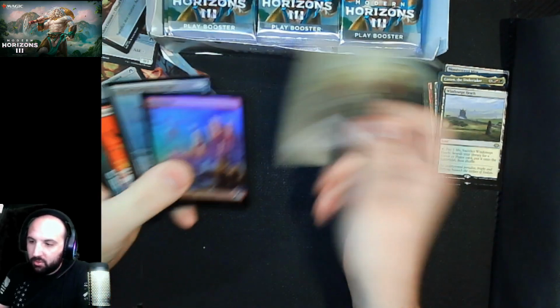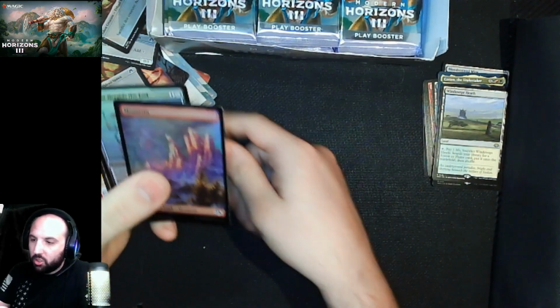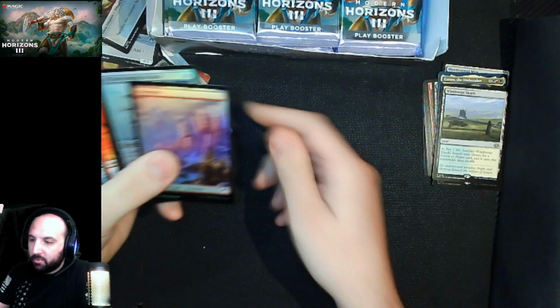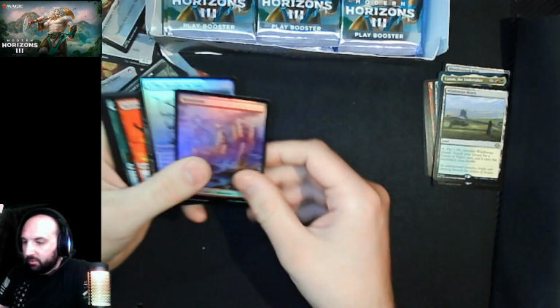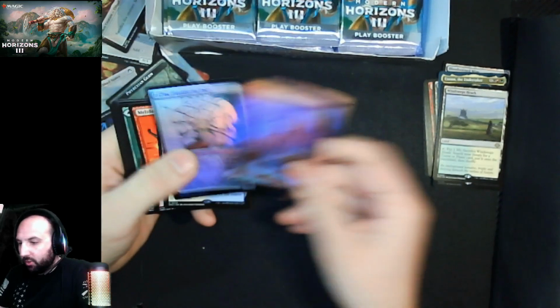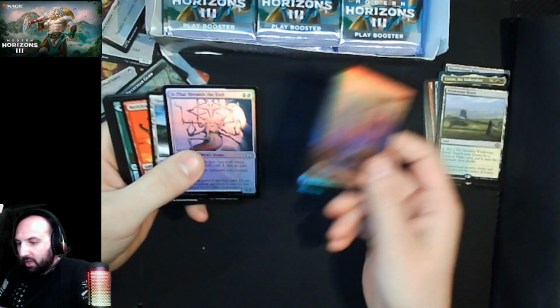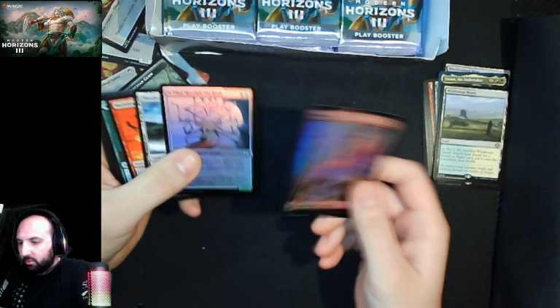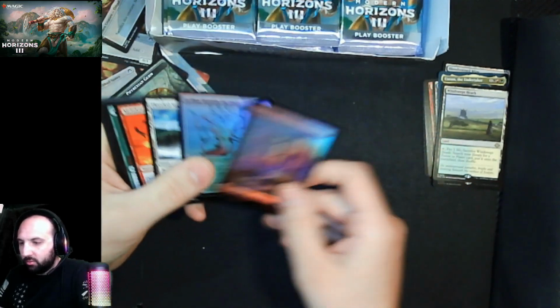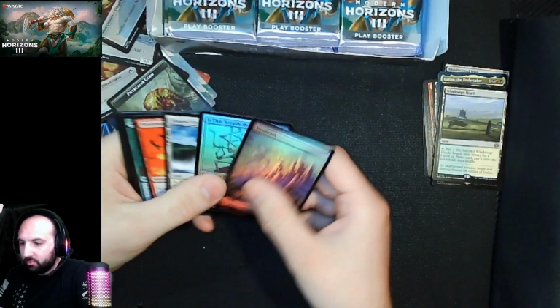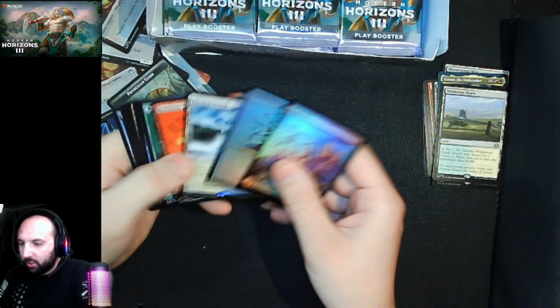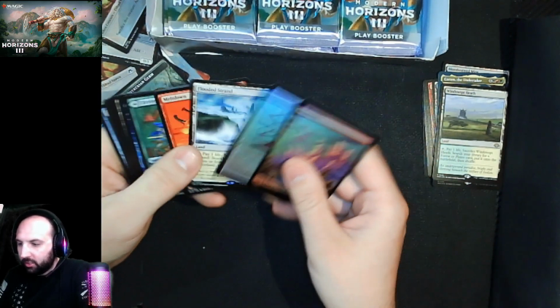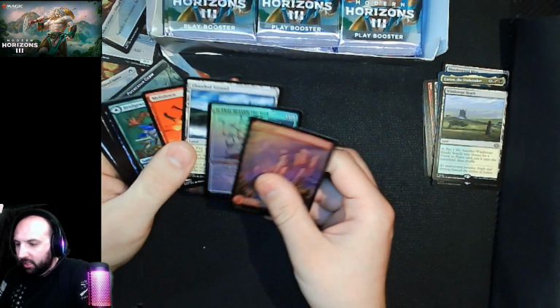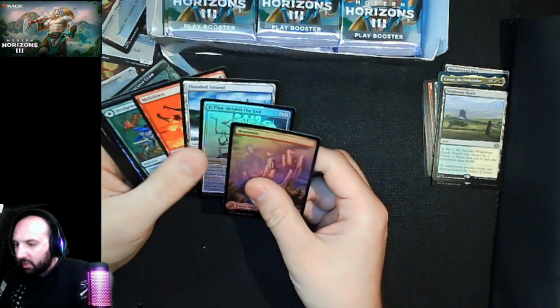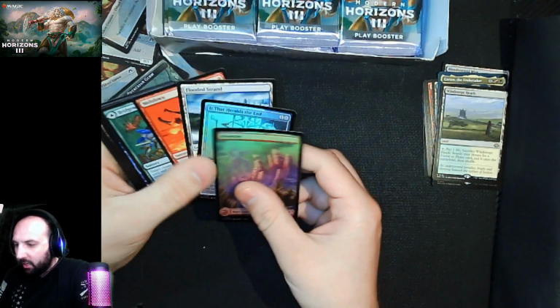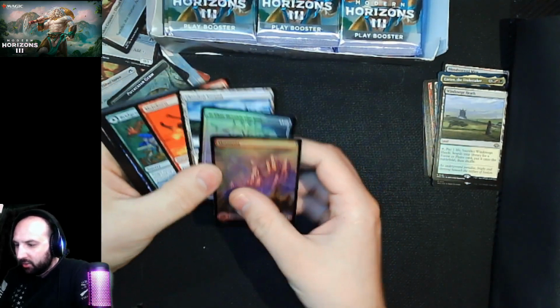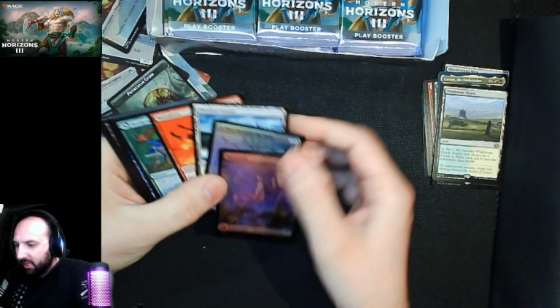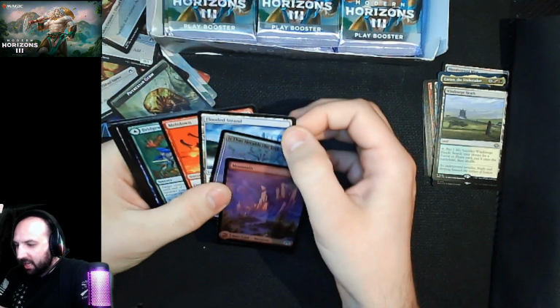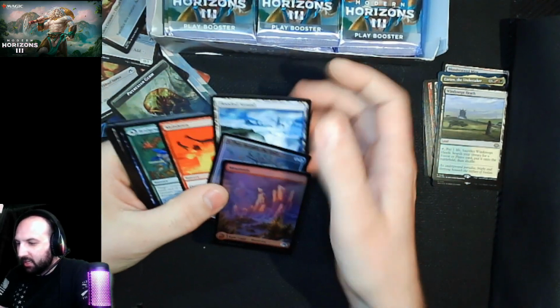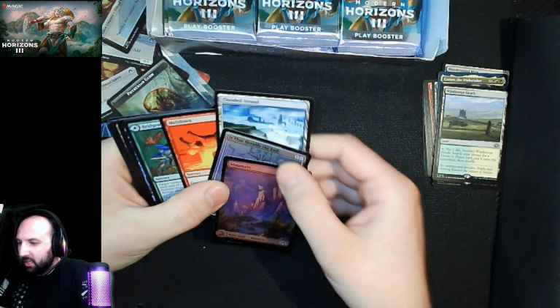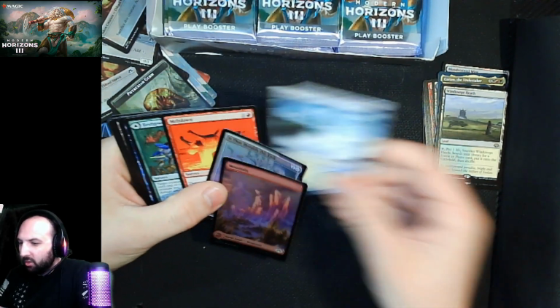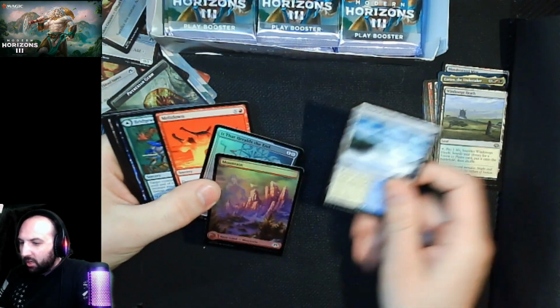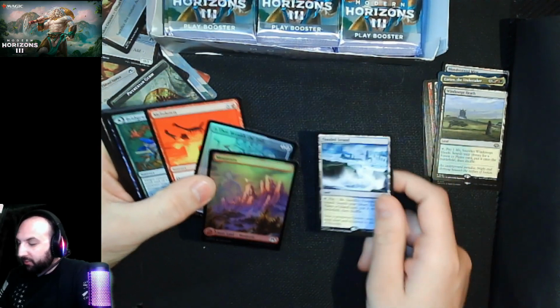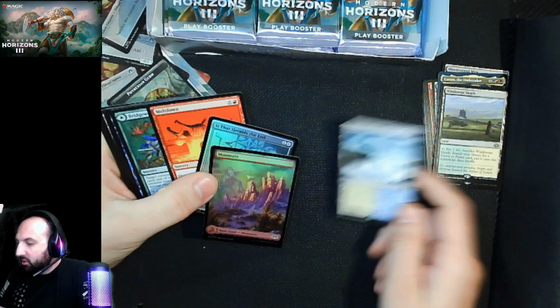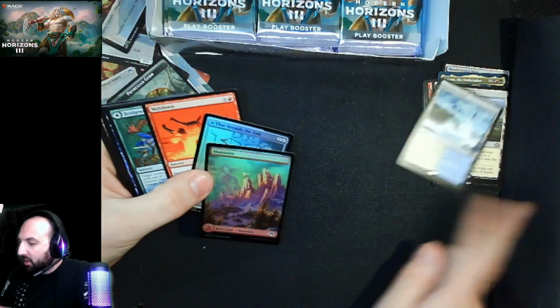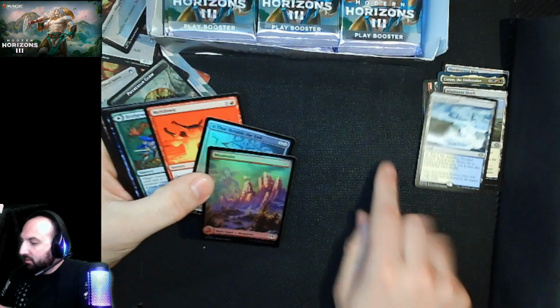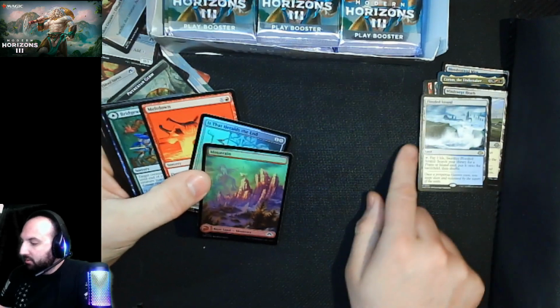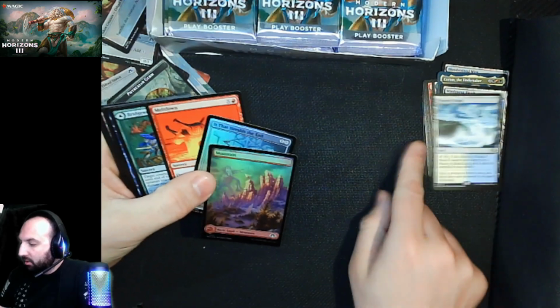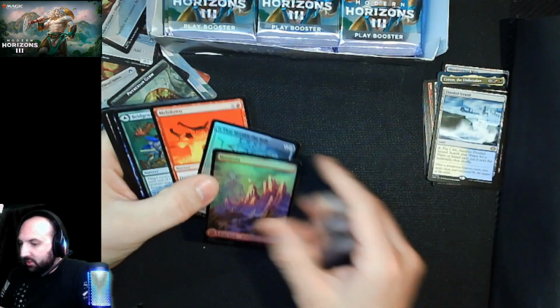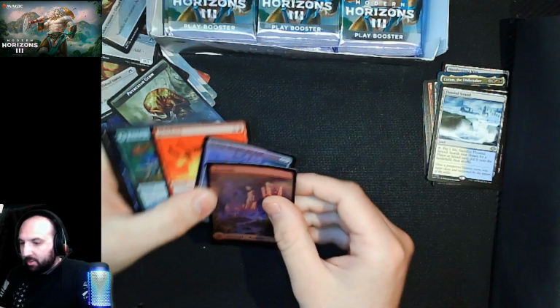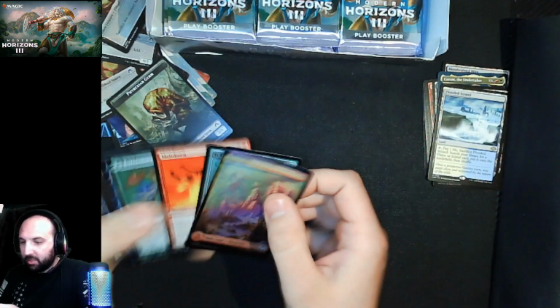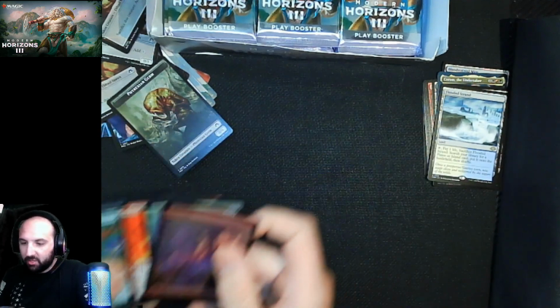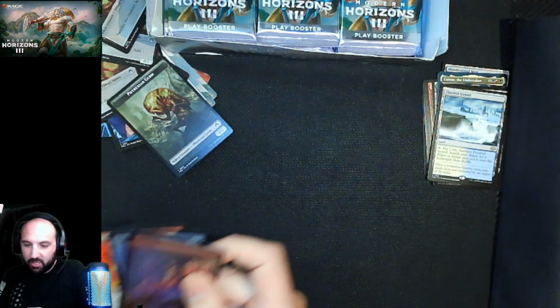Foil mountain, Heralds the End, and we got a Flooded Strand — always happy to pick up fetch lands.